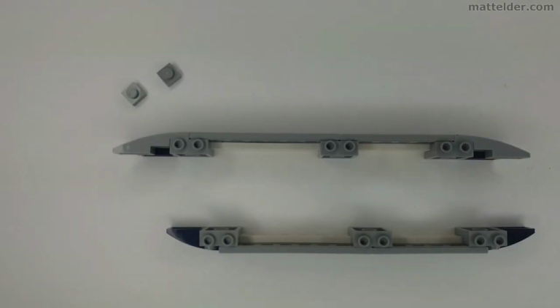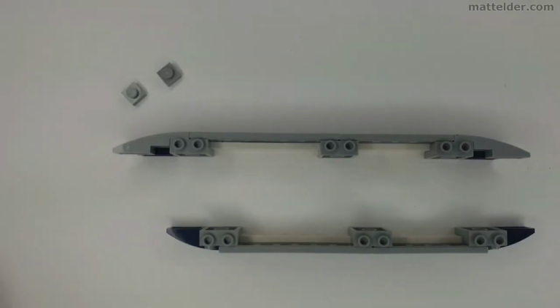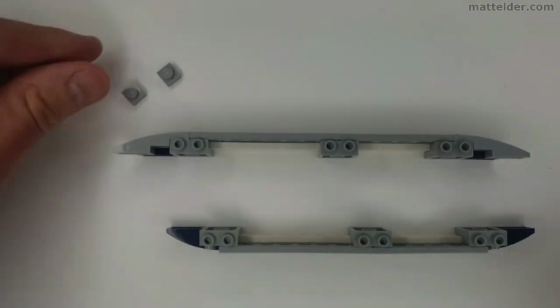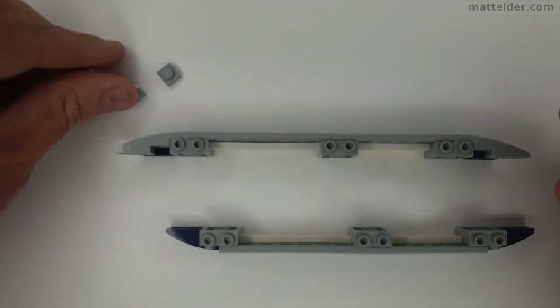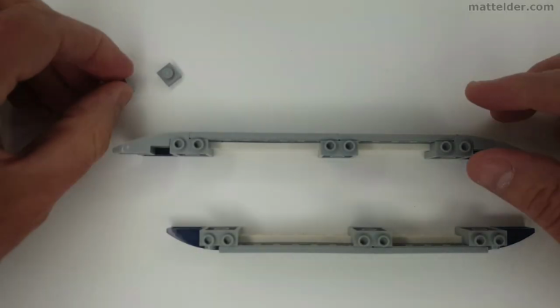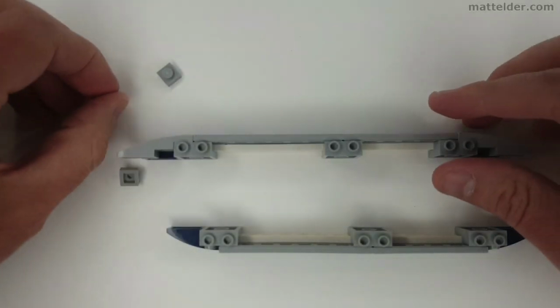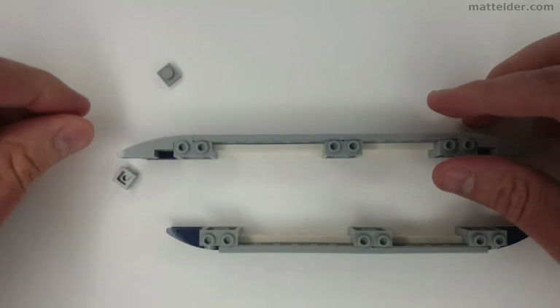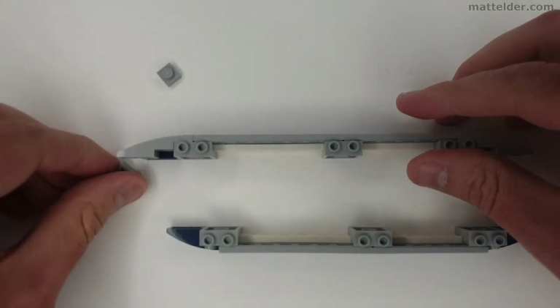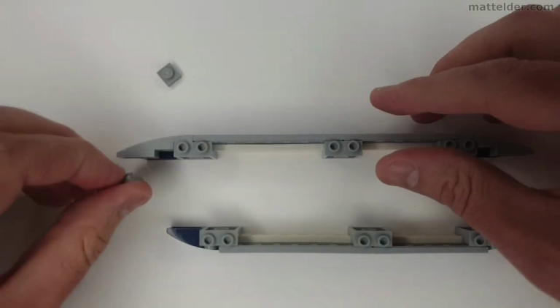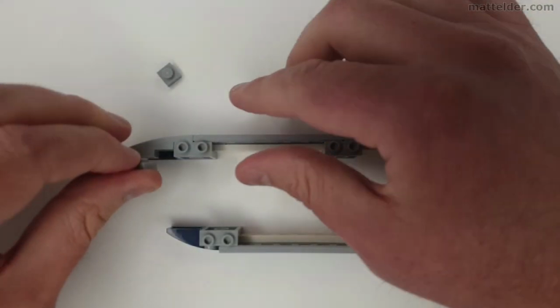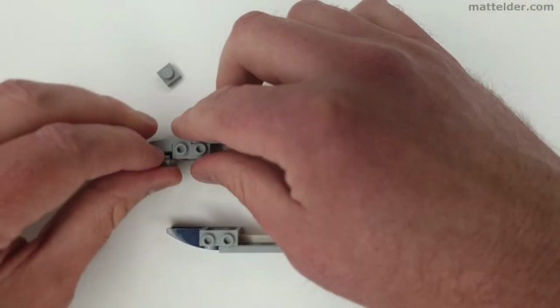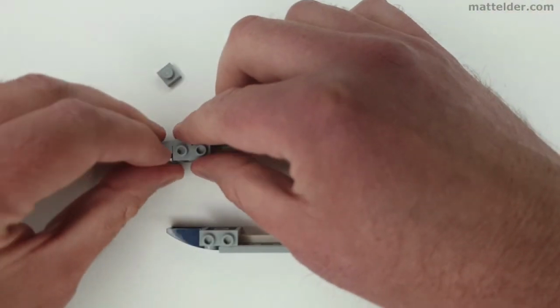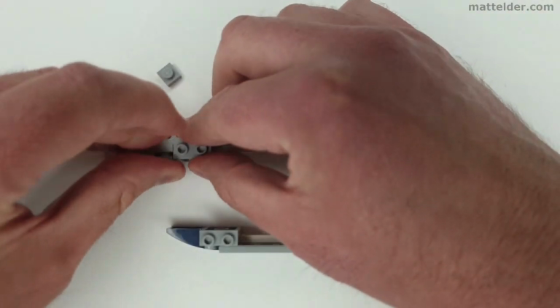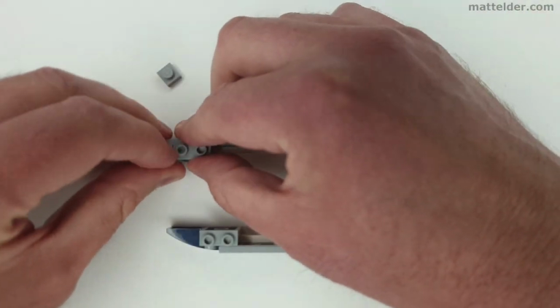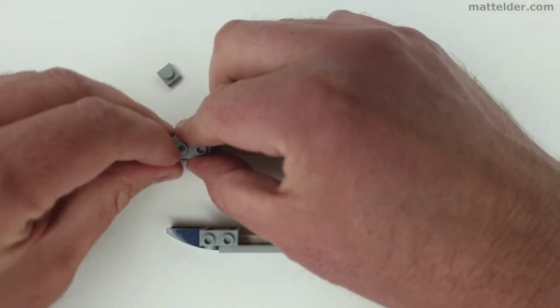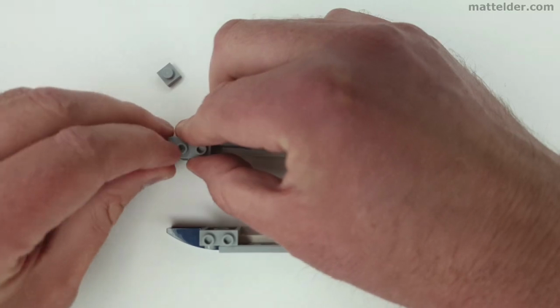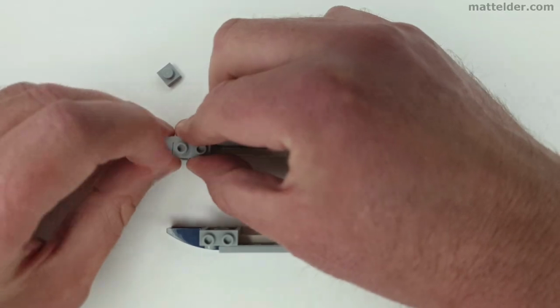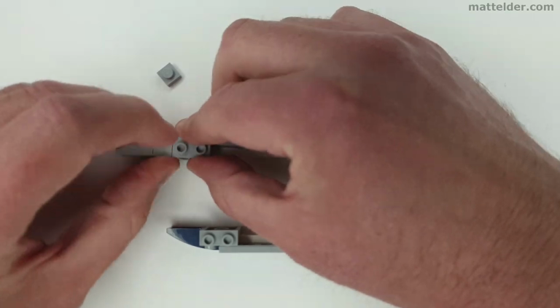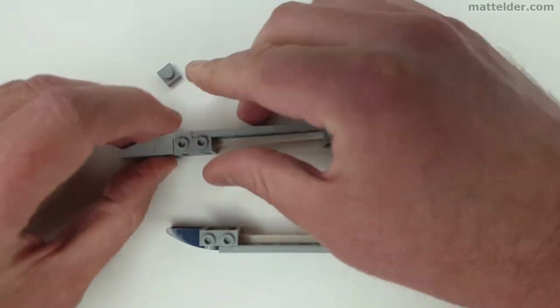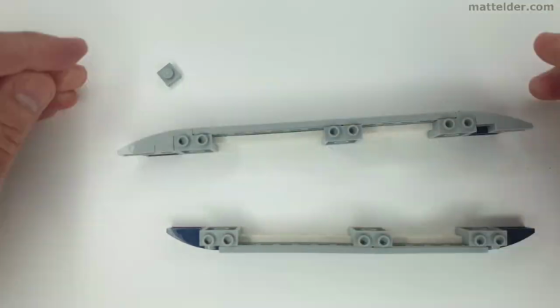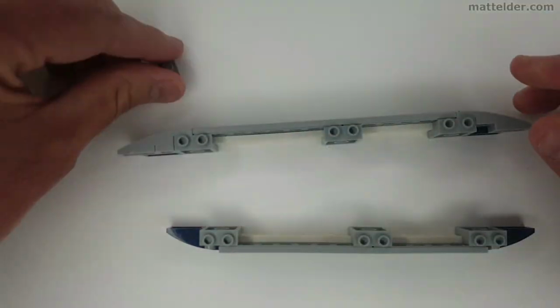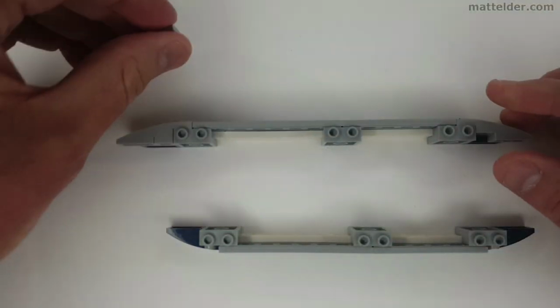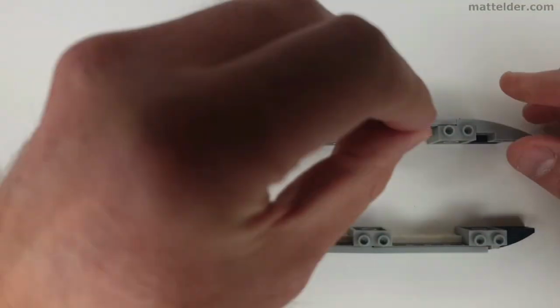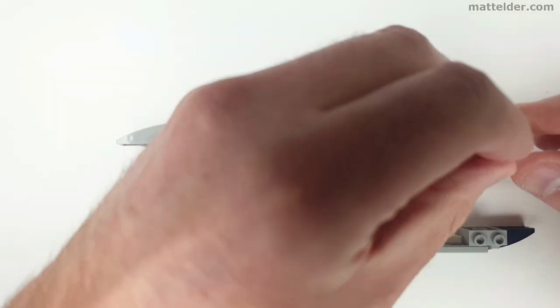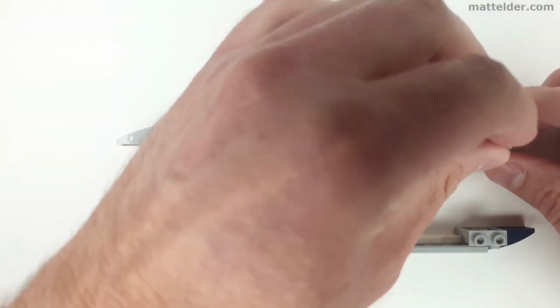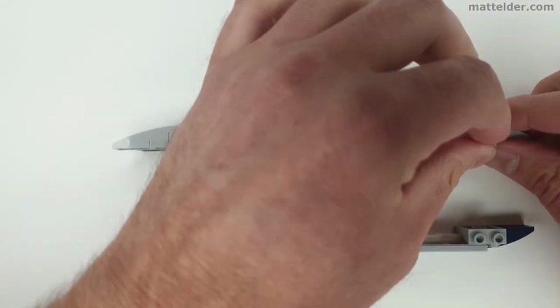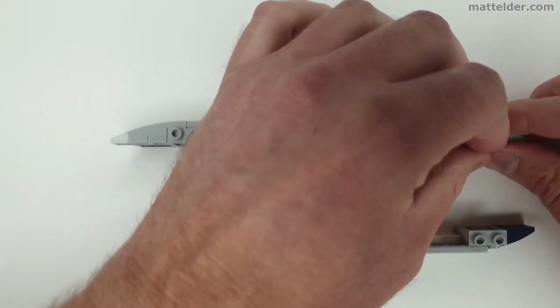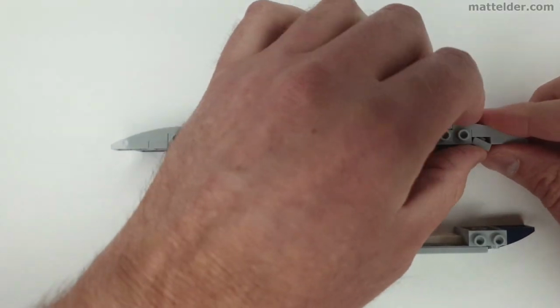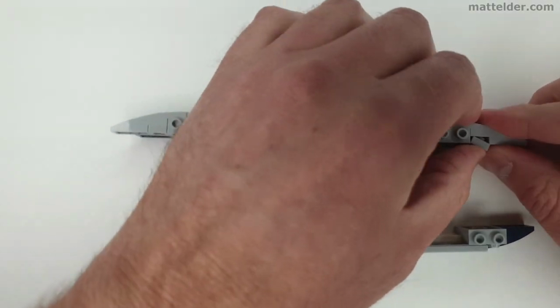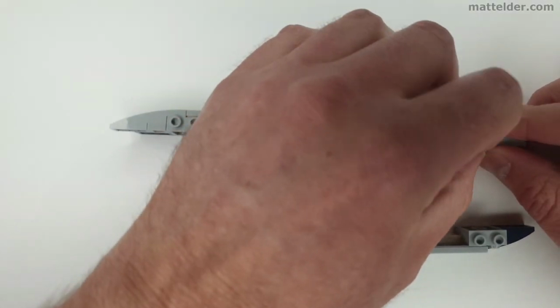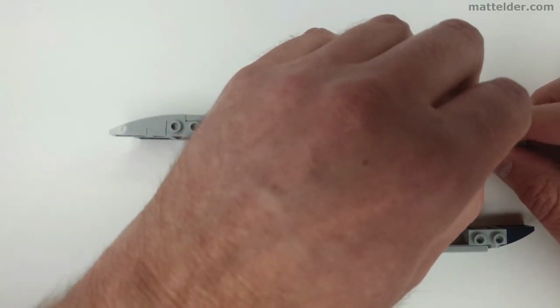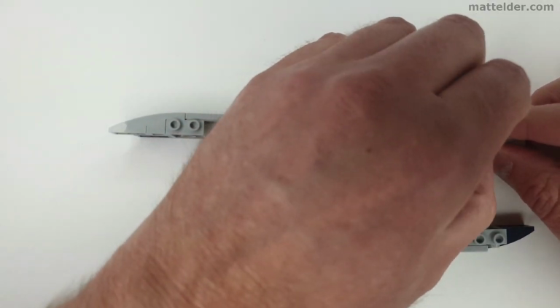In this next step you put in a couple of 1x1 plates into the 1x4 slopes just to fill in that little gap.